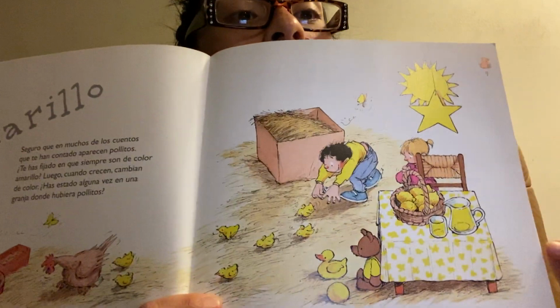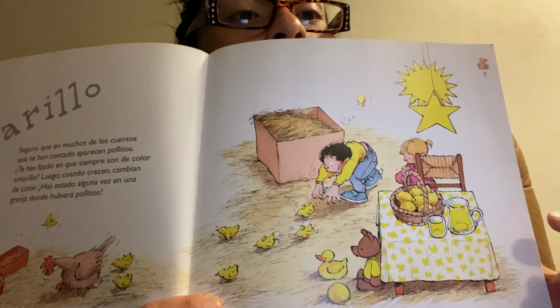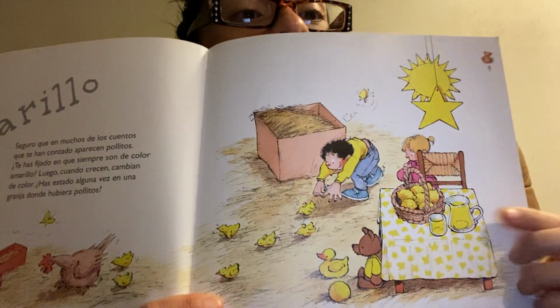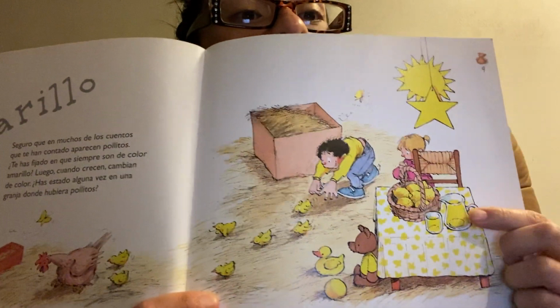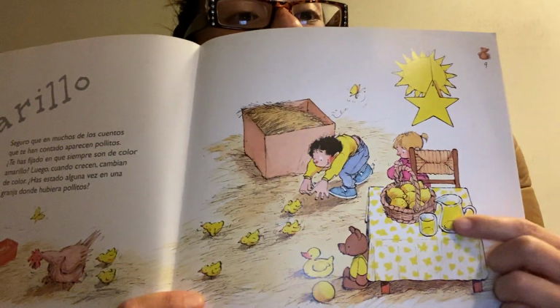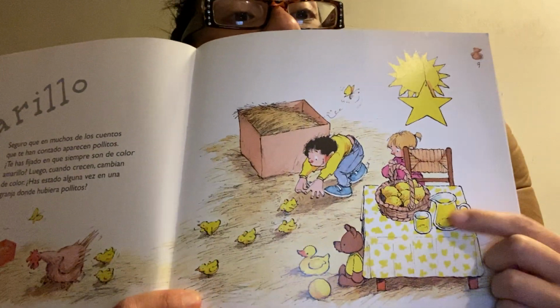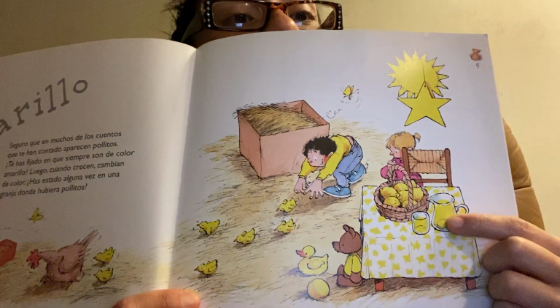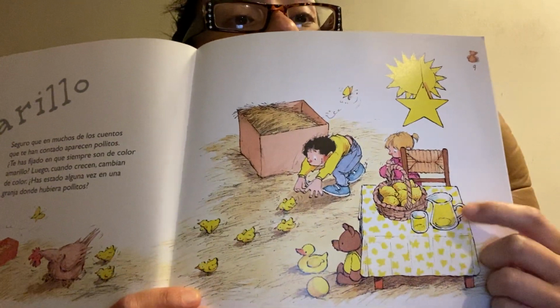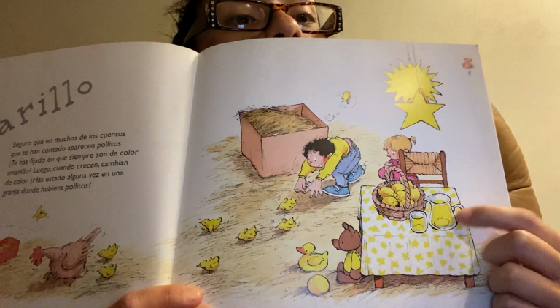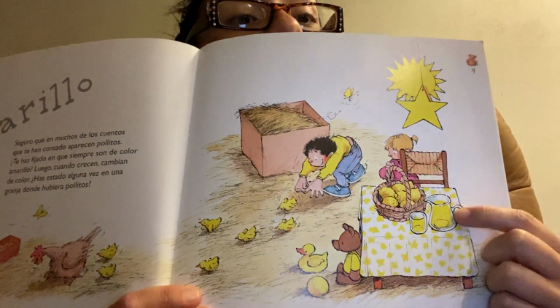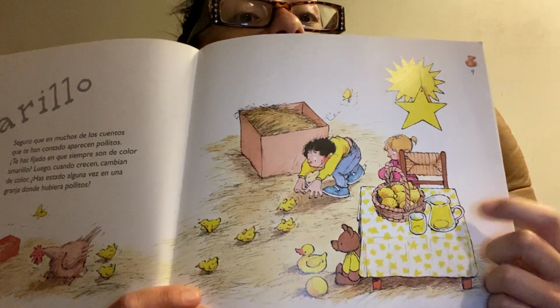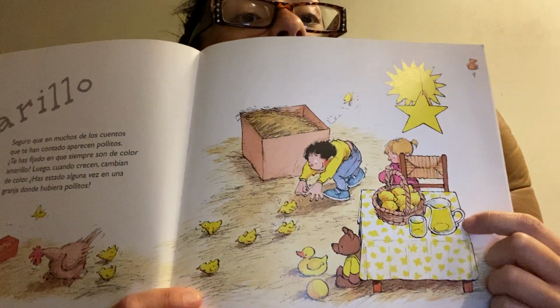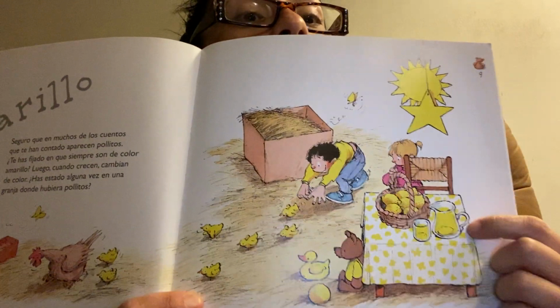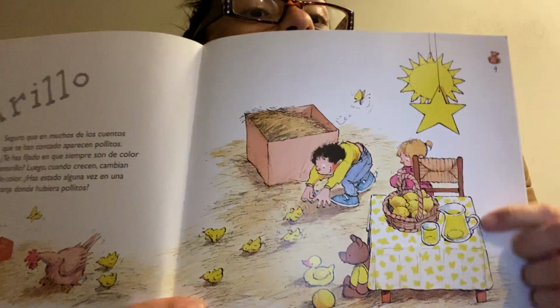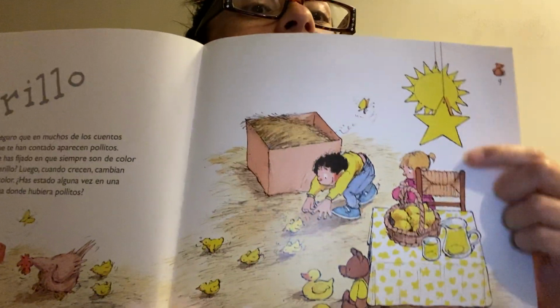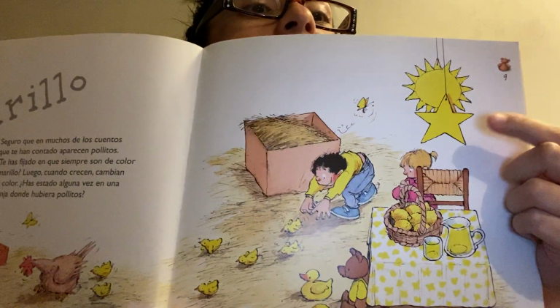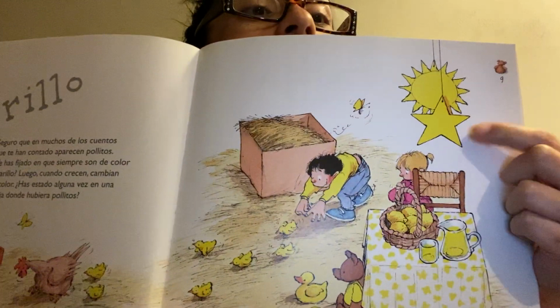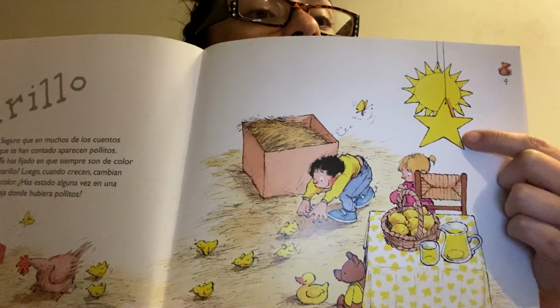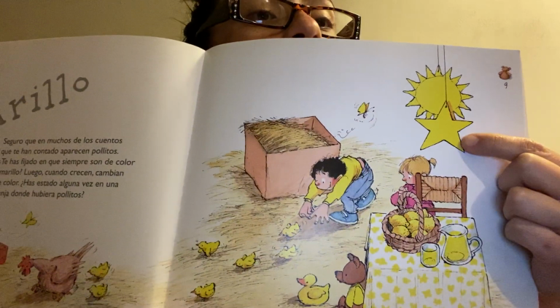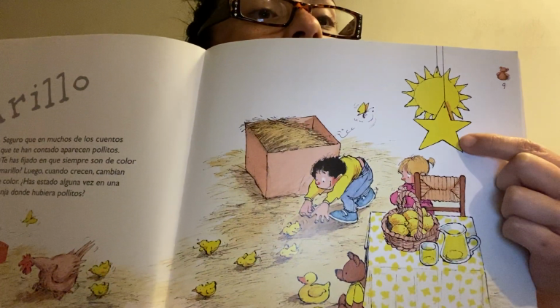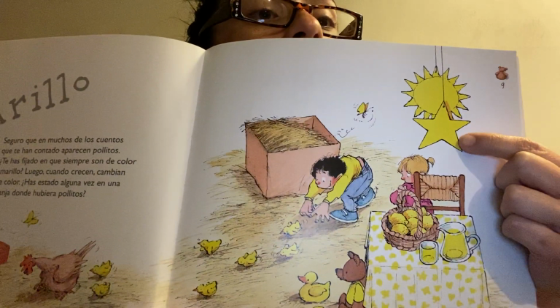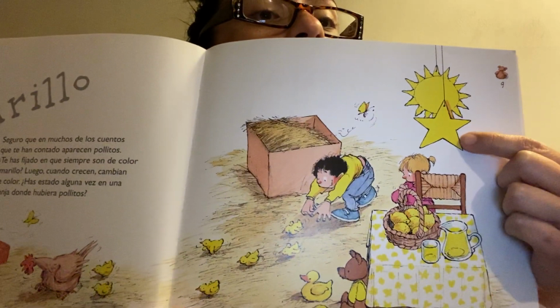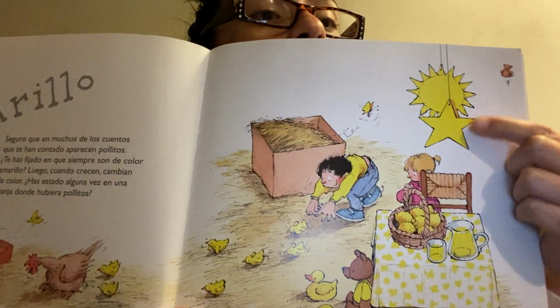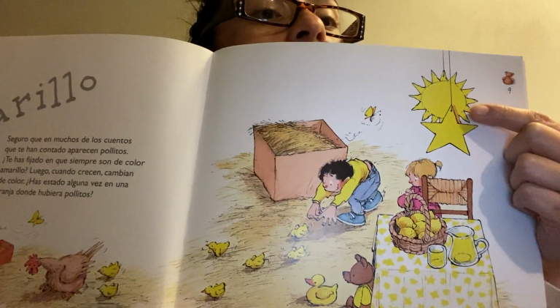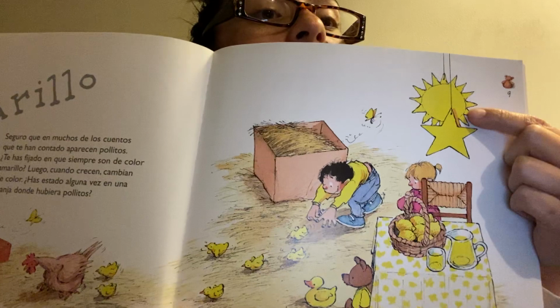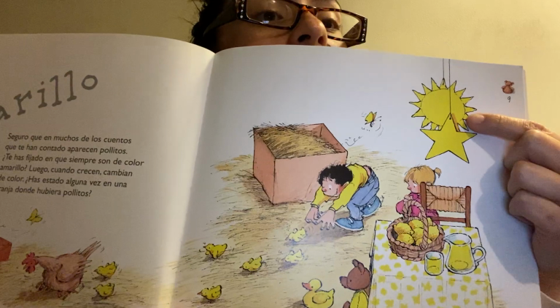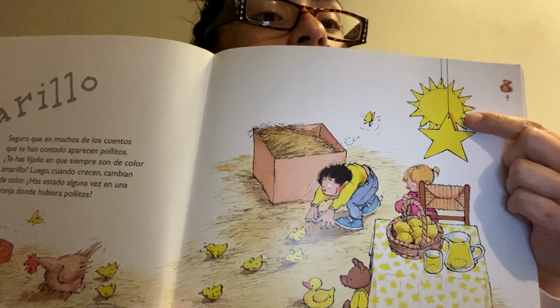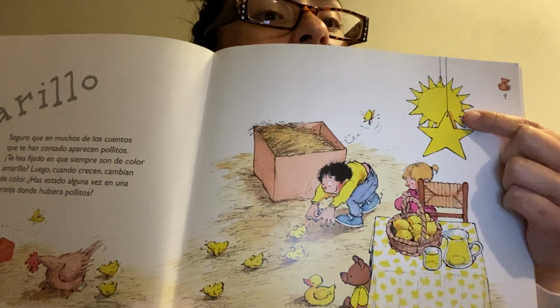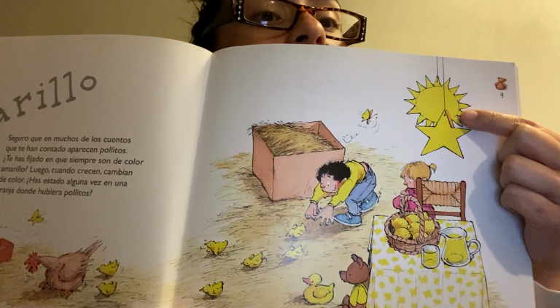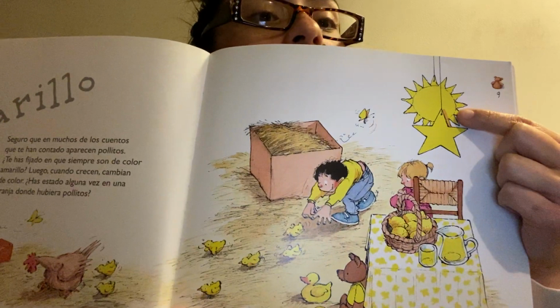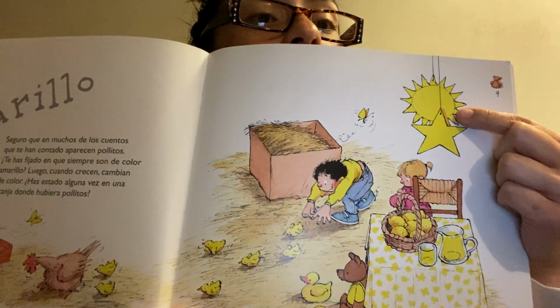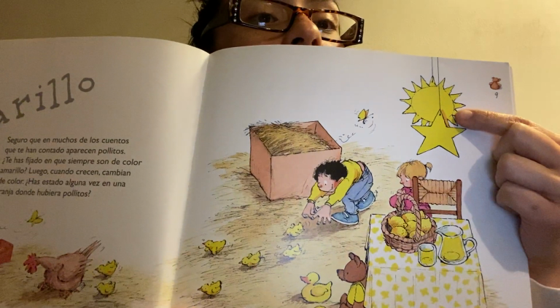Here we have some yellow lemonade, a yellow star, and a yellow sun.